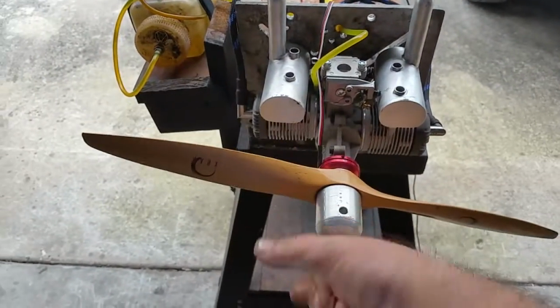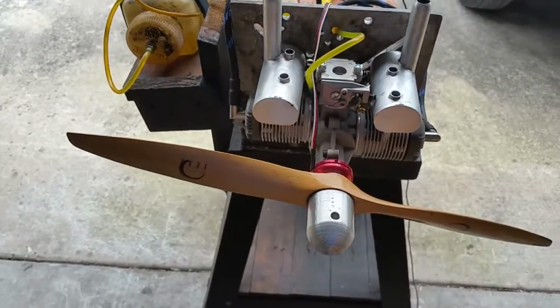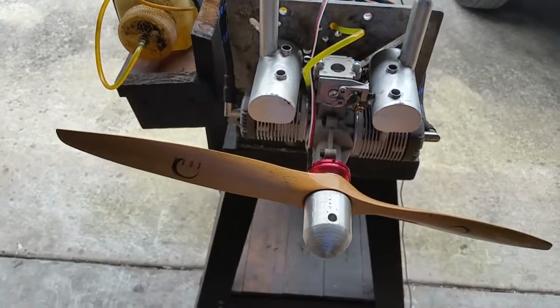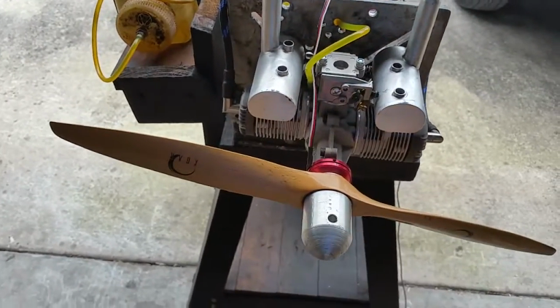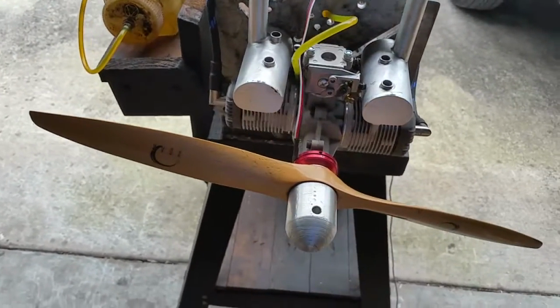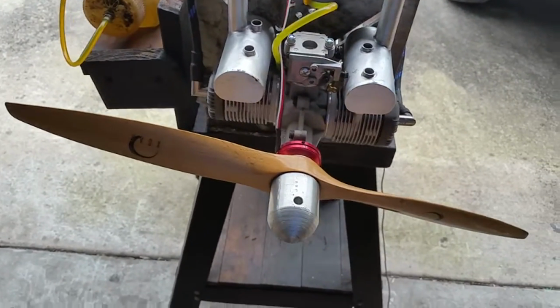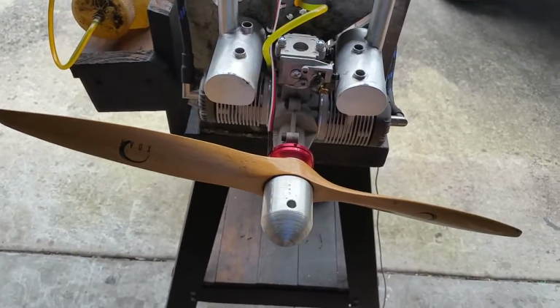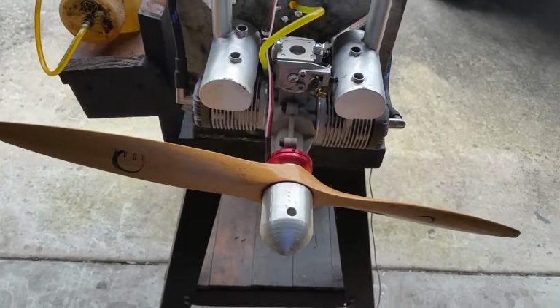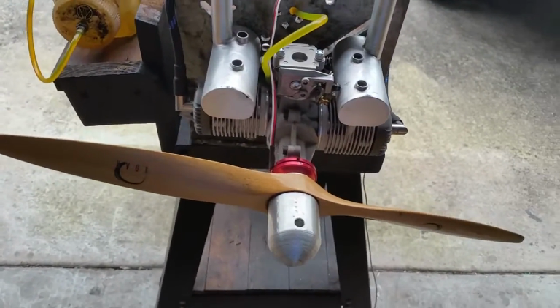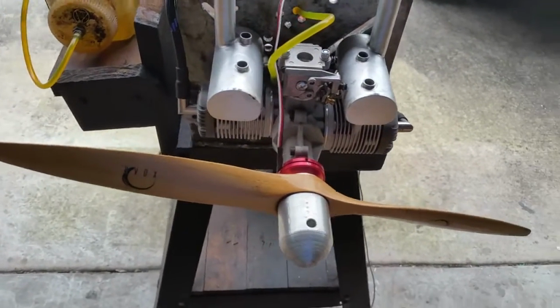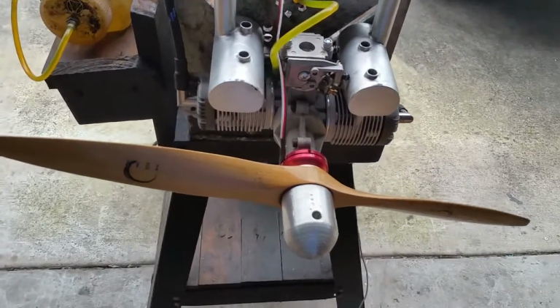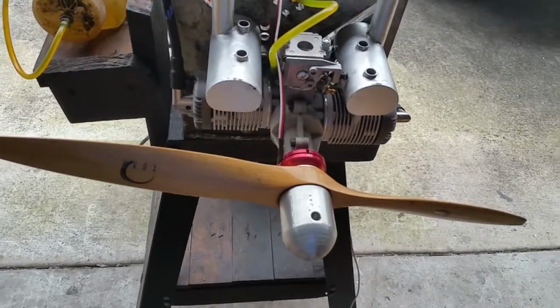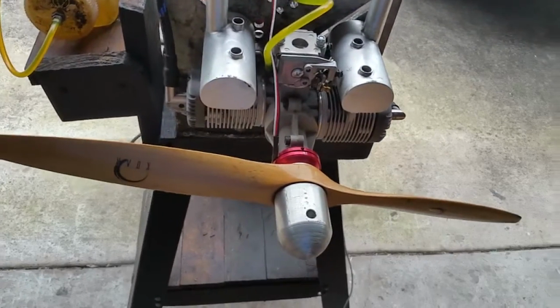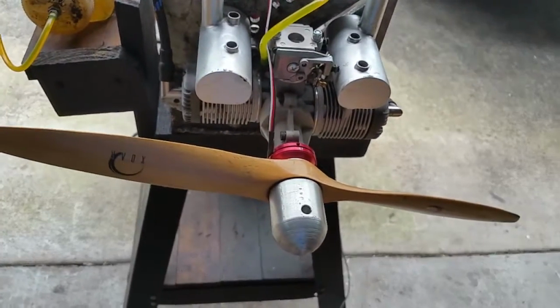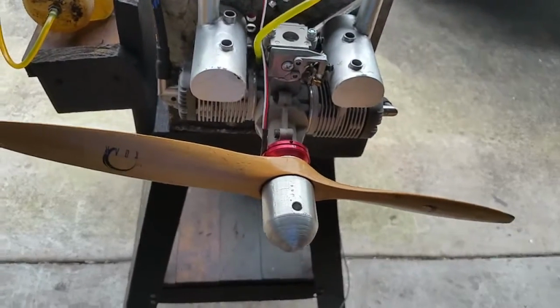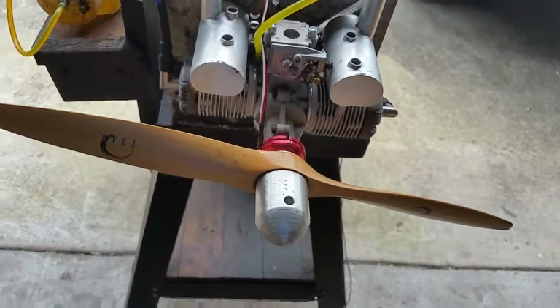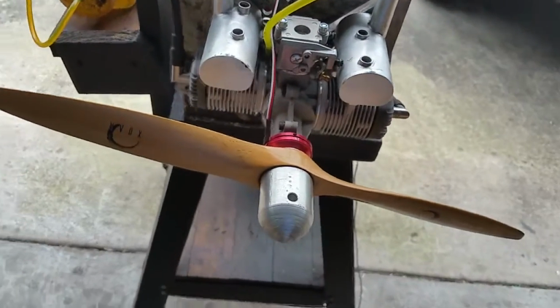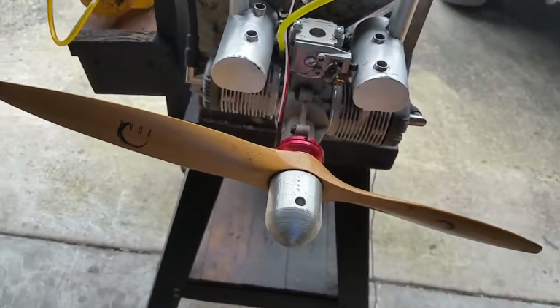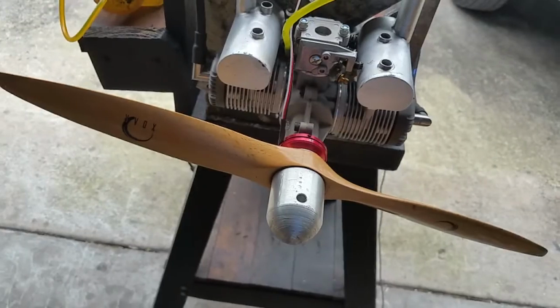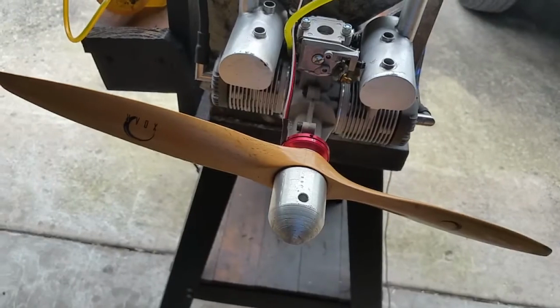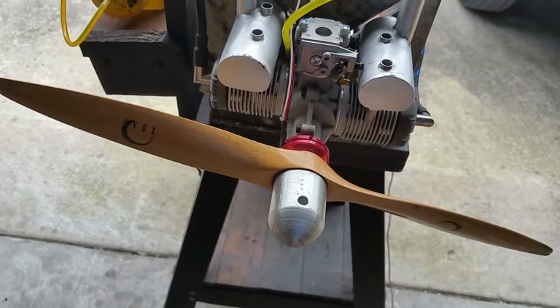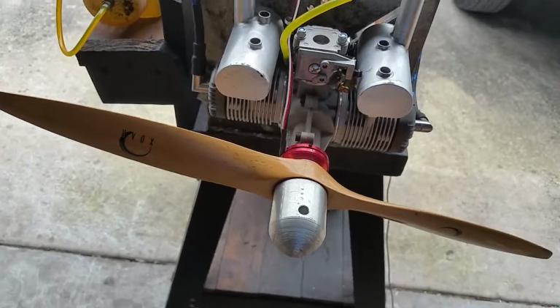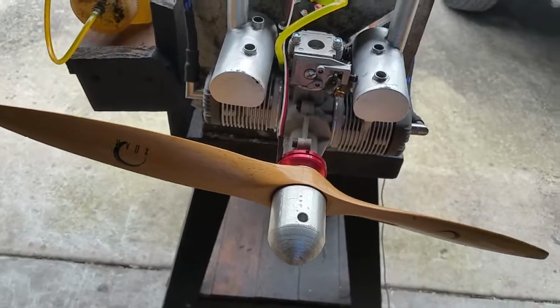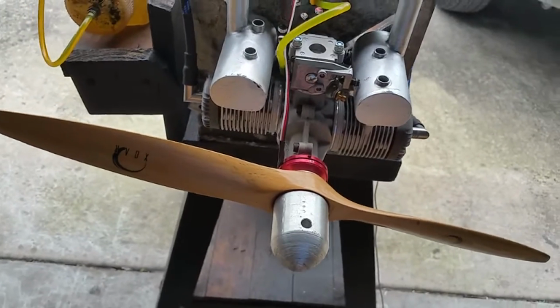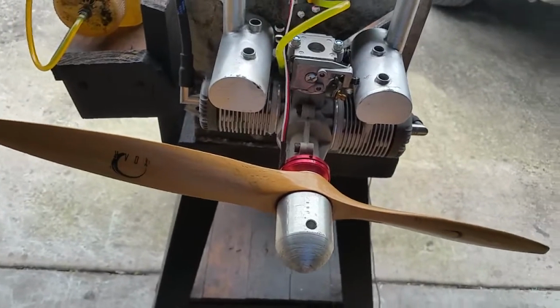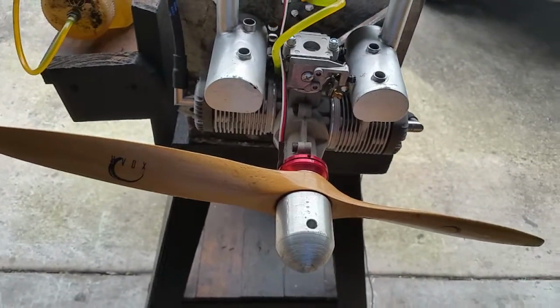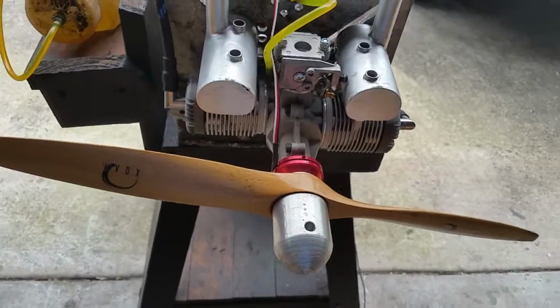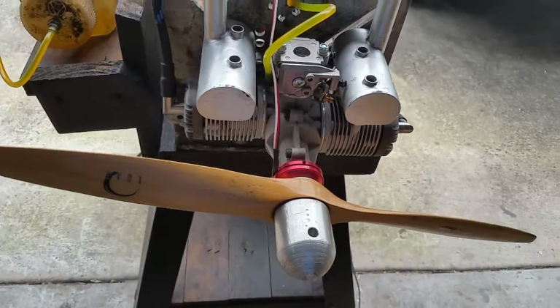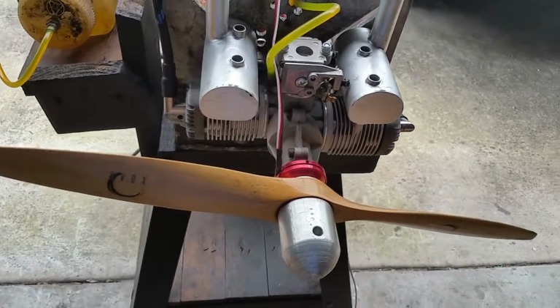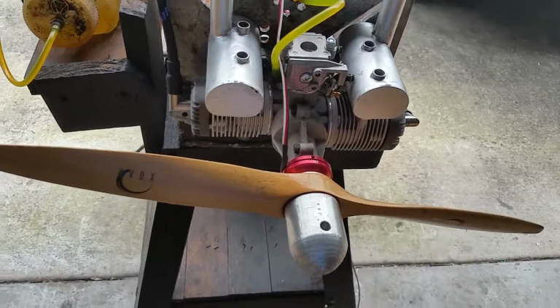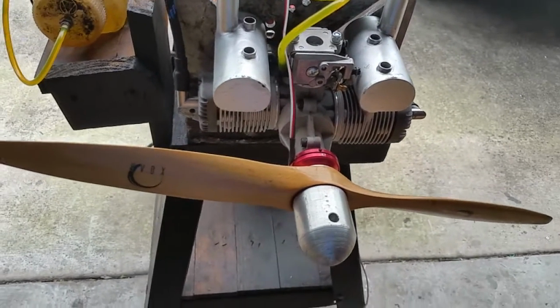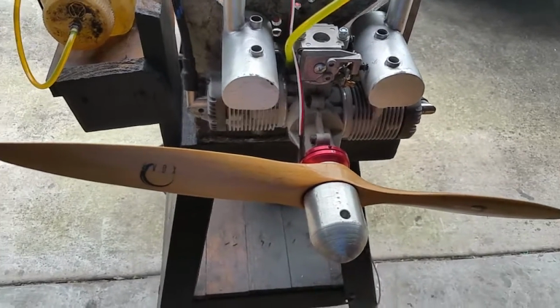So this is the MVVS 1.44 — or 1.4, I believe. Thank you guys for watching.